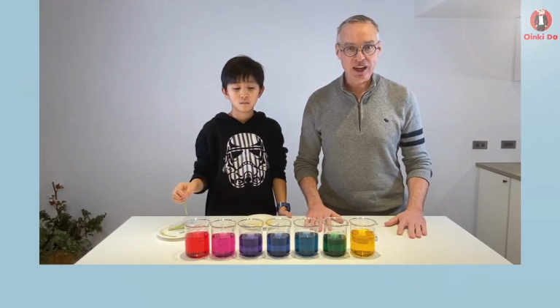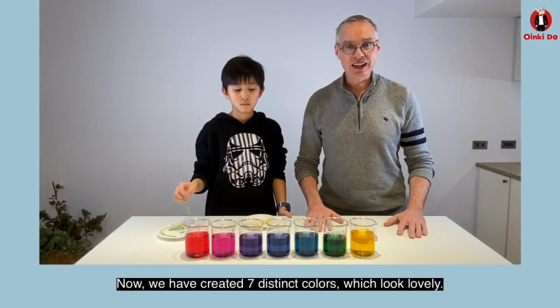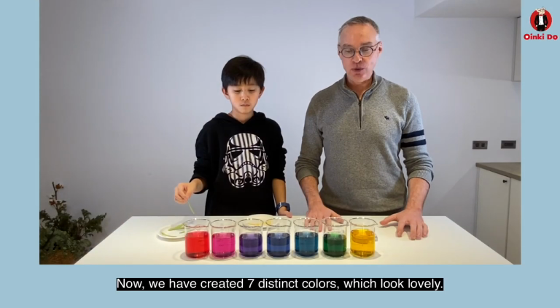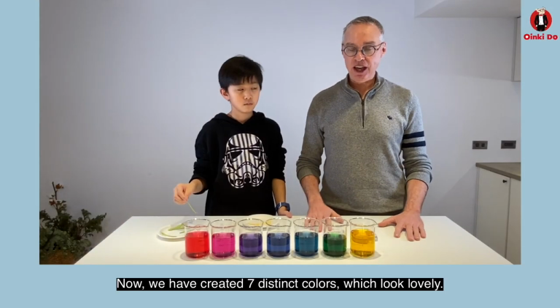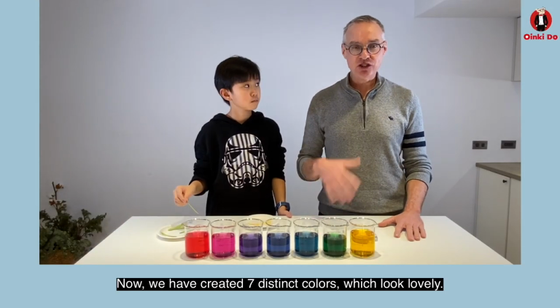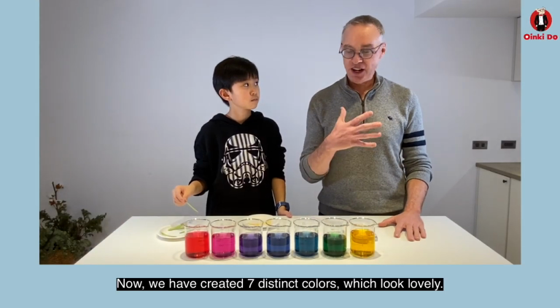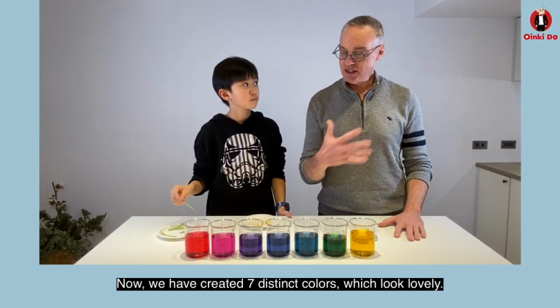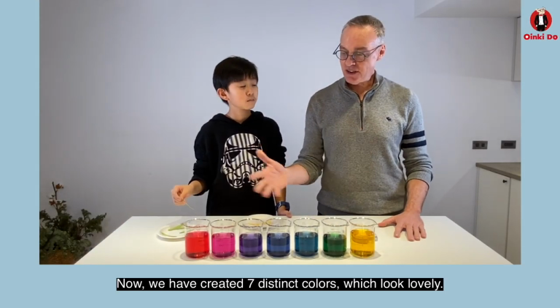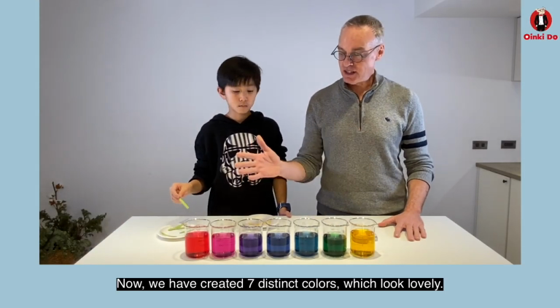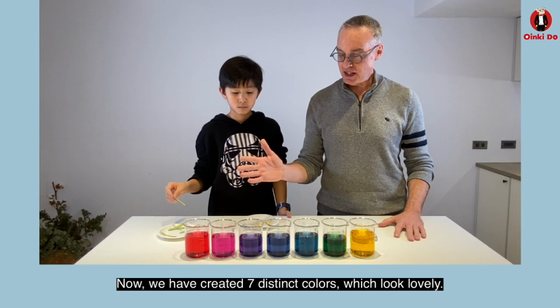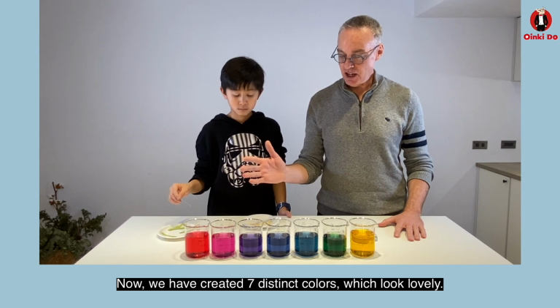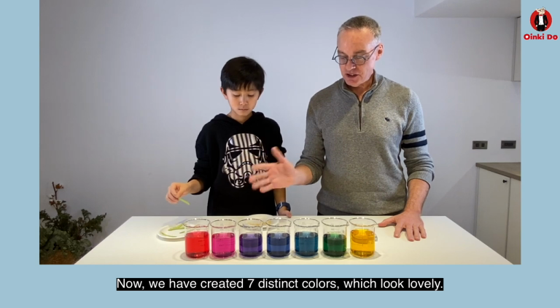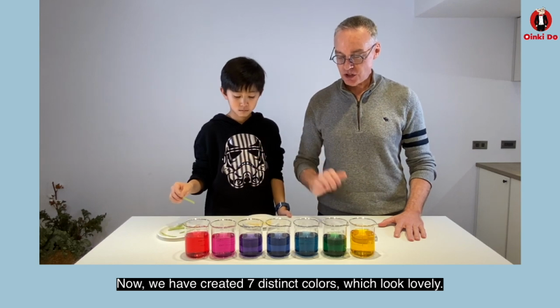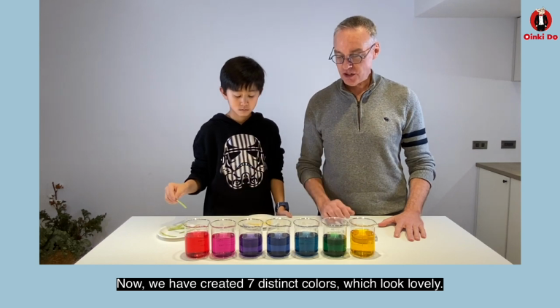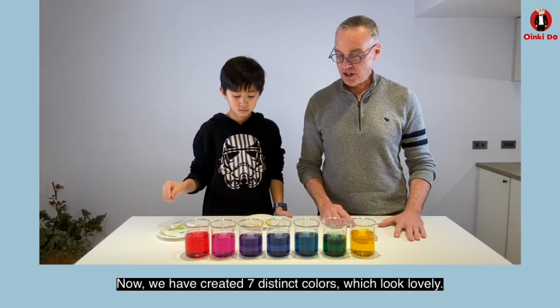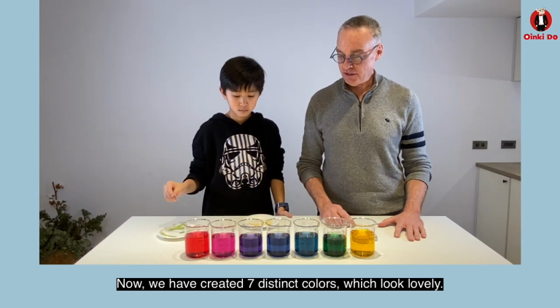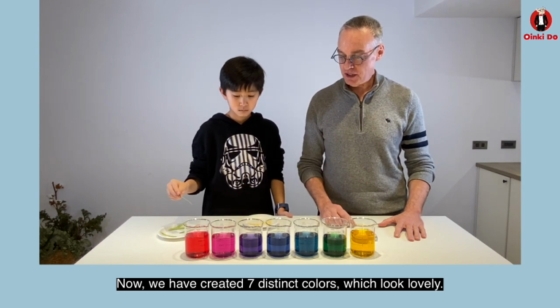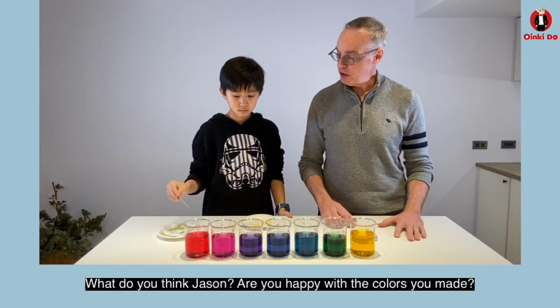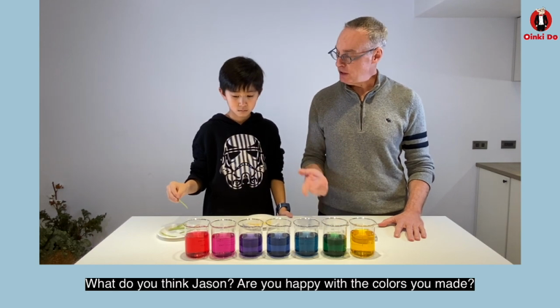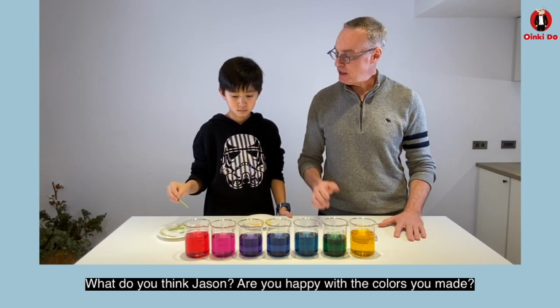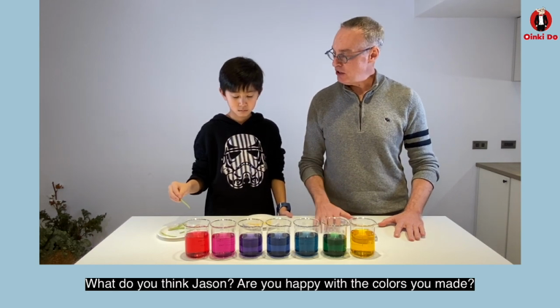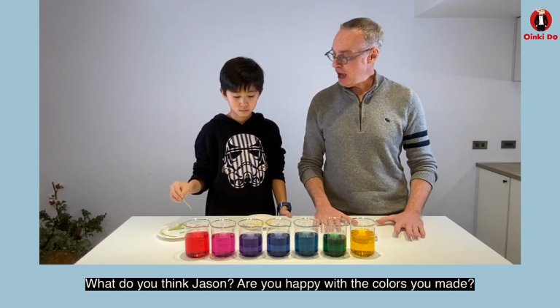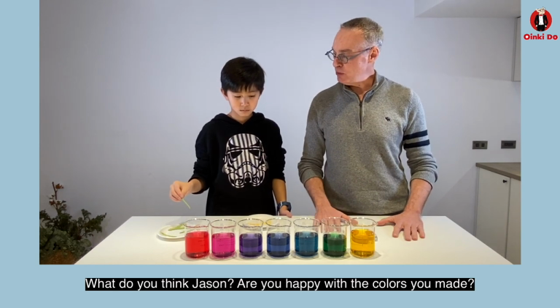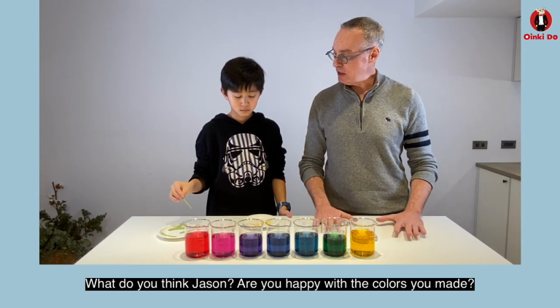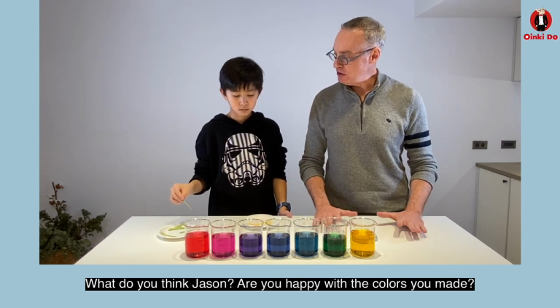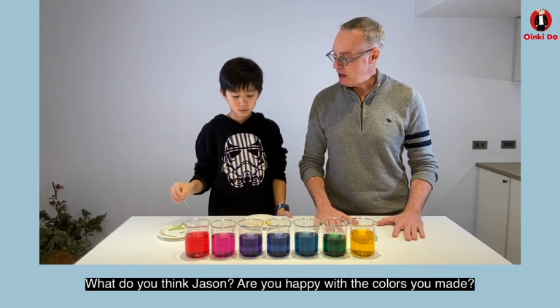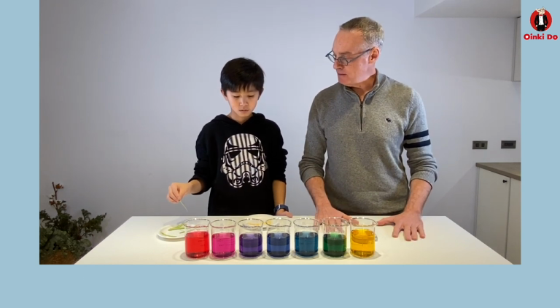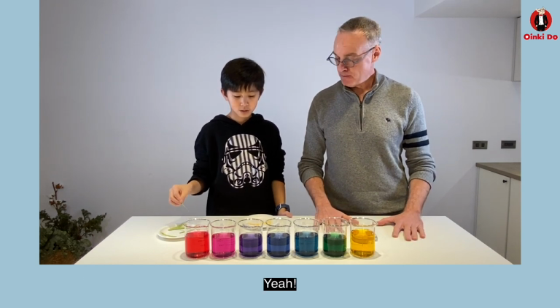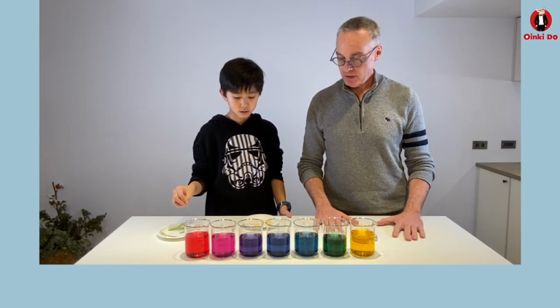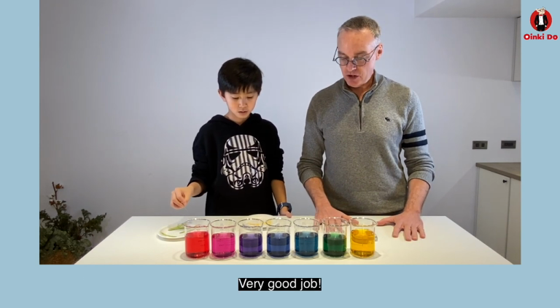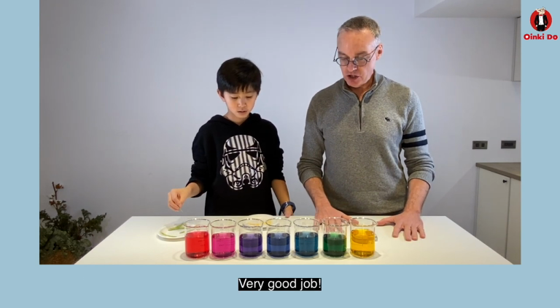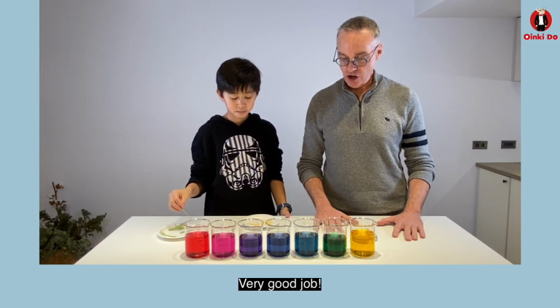Okay, now we have created seven distinct colors which look very lovely. What do you think, Jason? Are you happy with the colors you made? Yeah. Very good job.